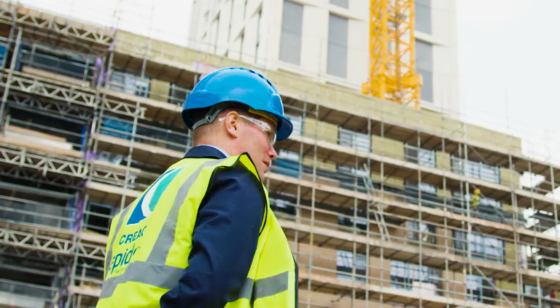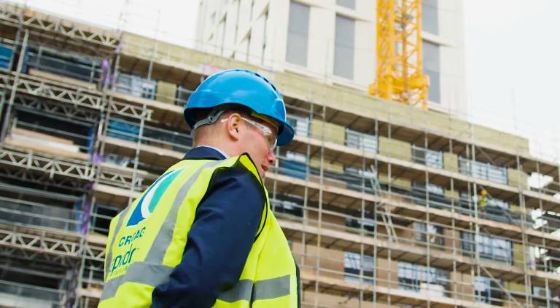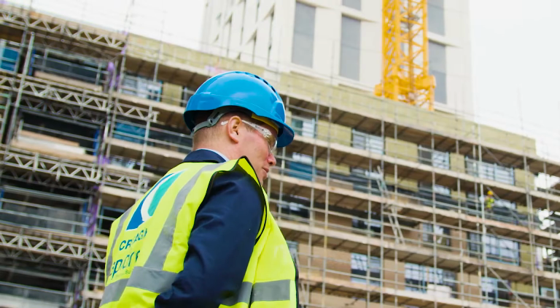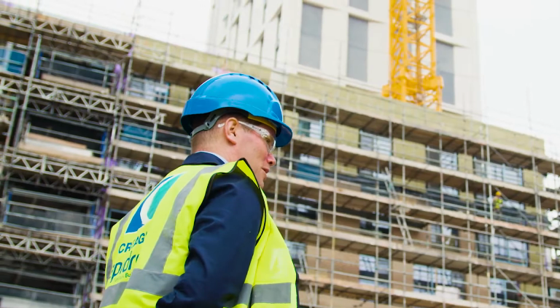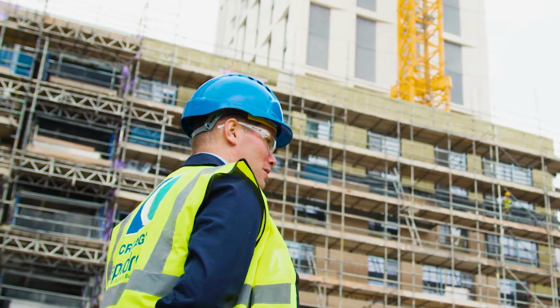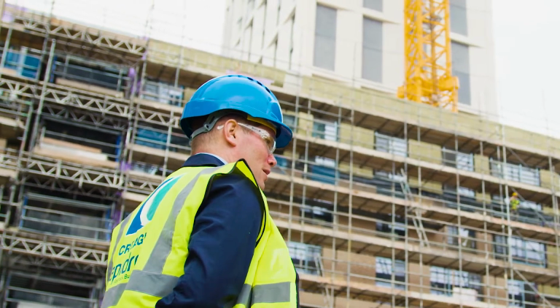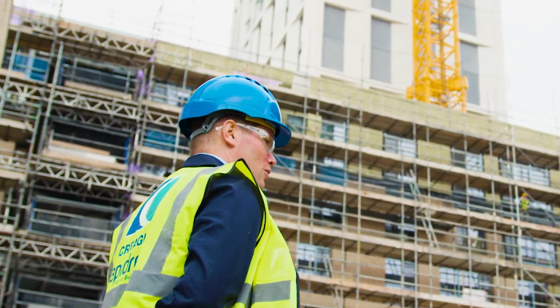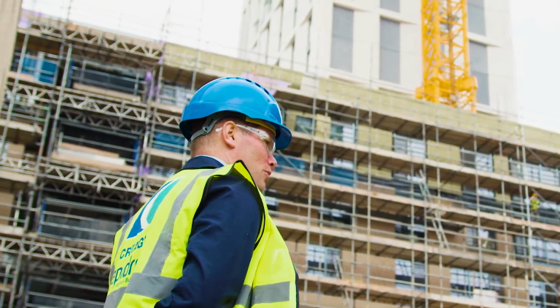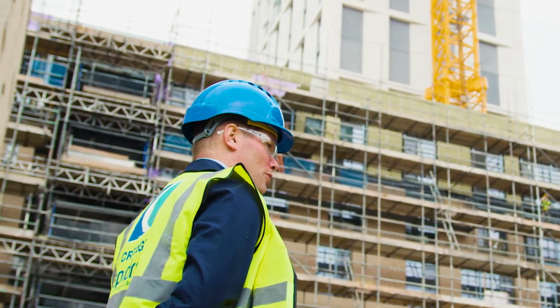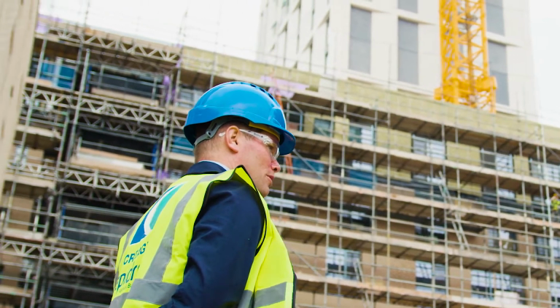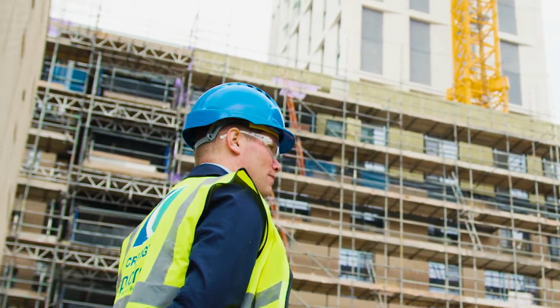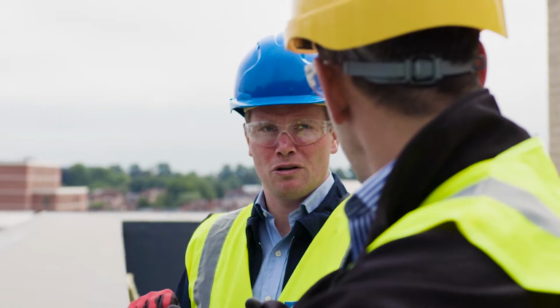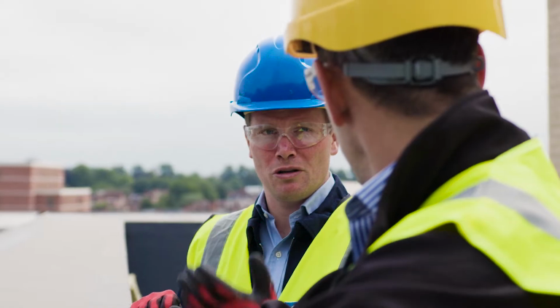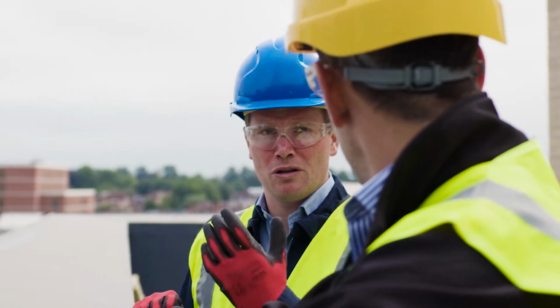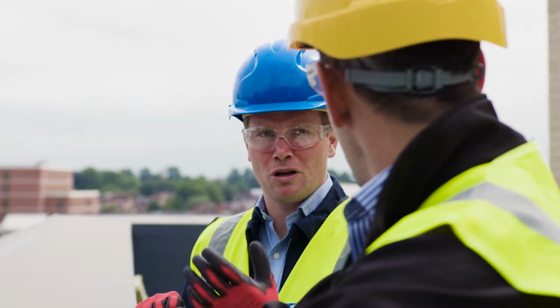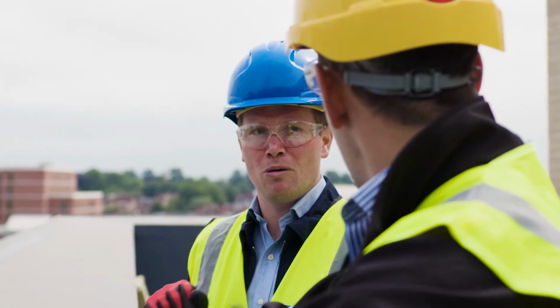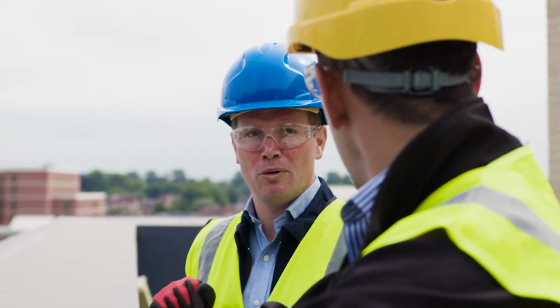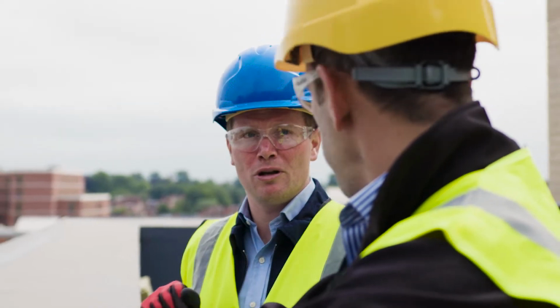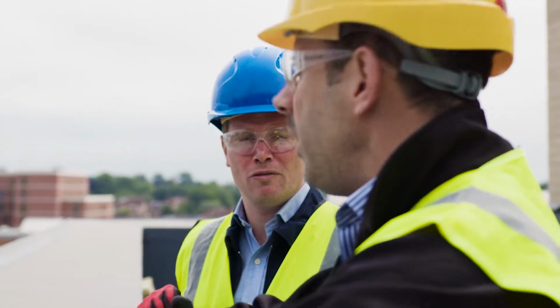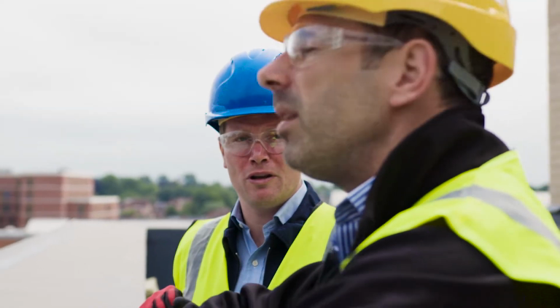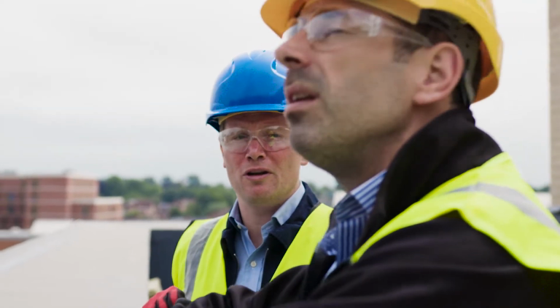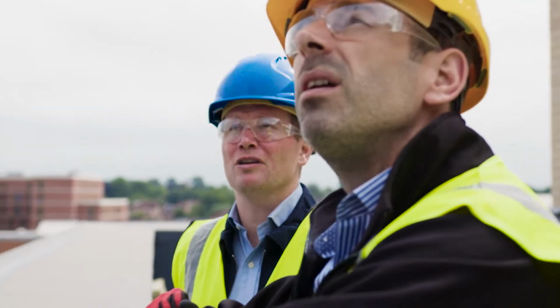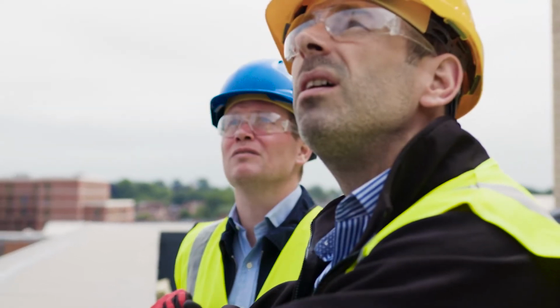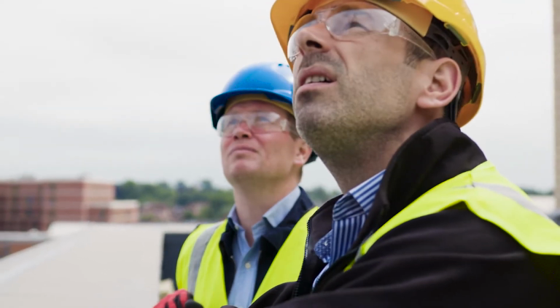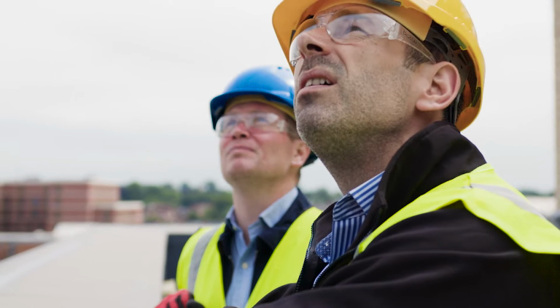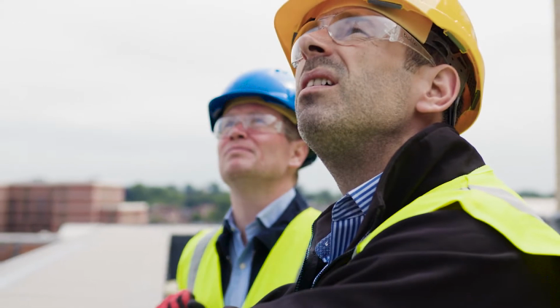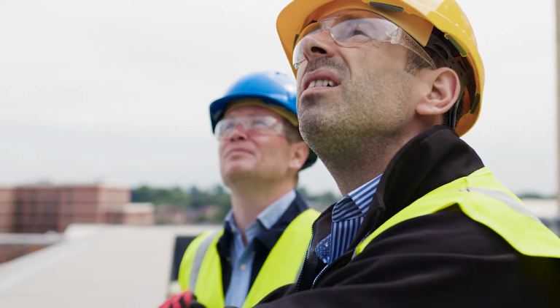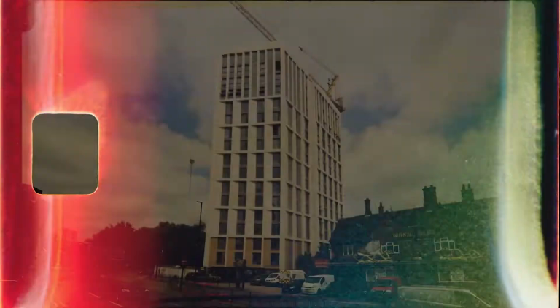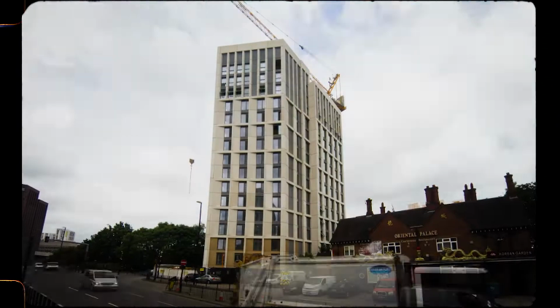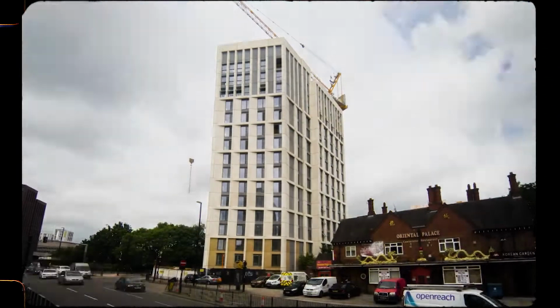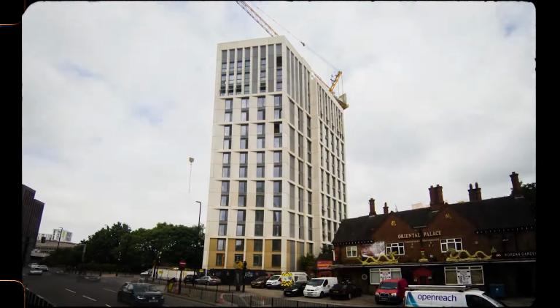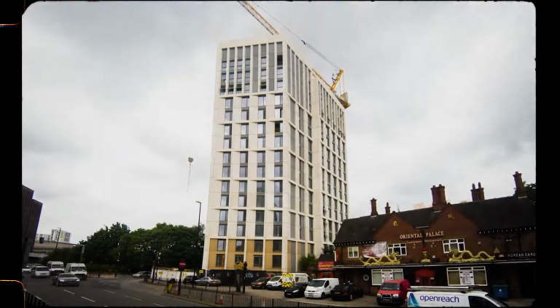My name is James McKeague. I am the director for CREA Concrete. I'm responsible for the design, manufacture, and construction of this project.